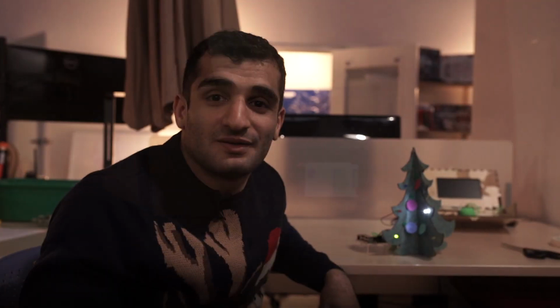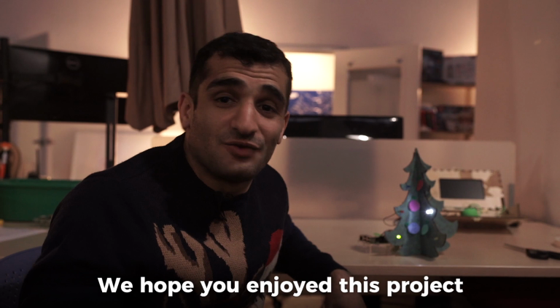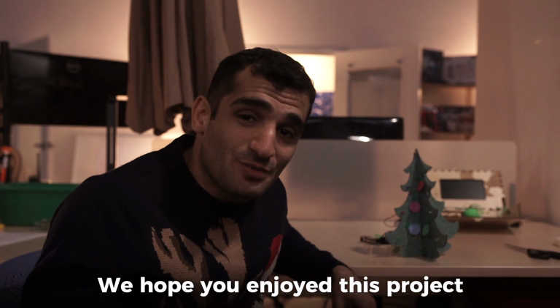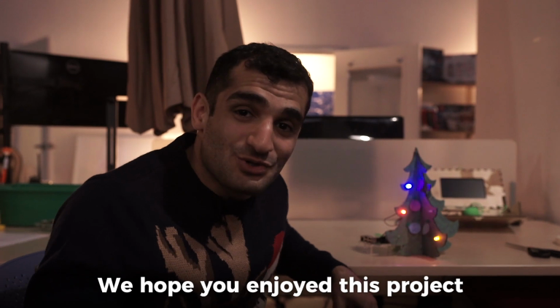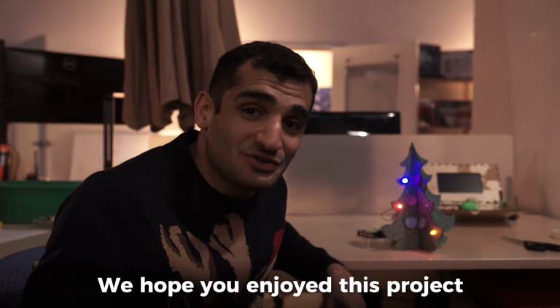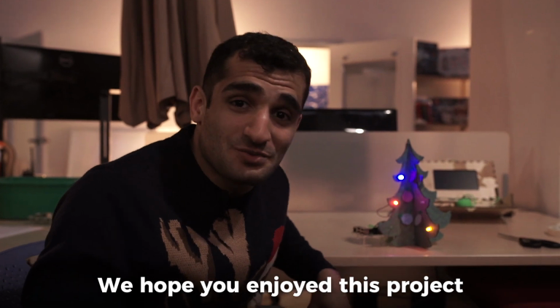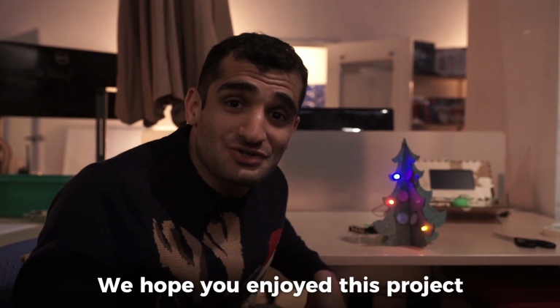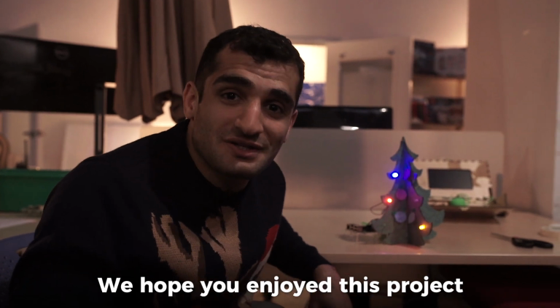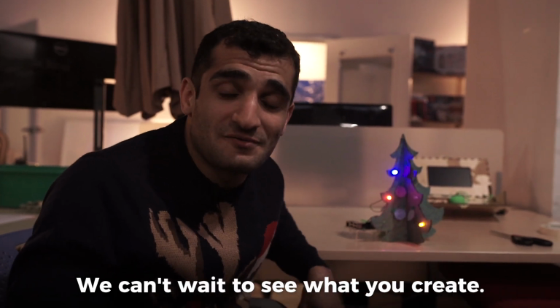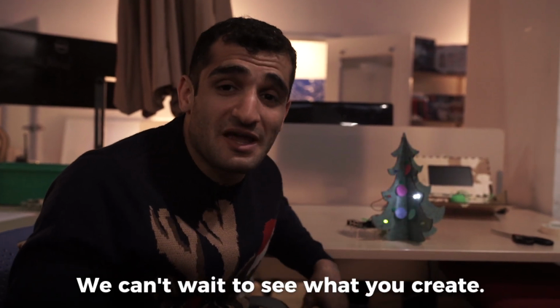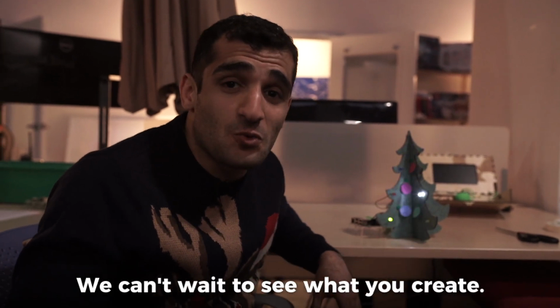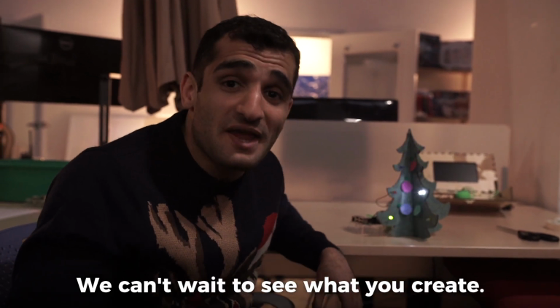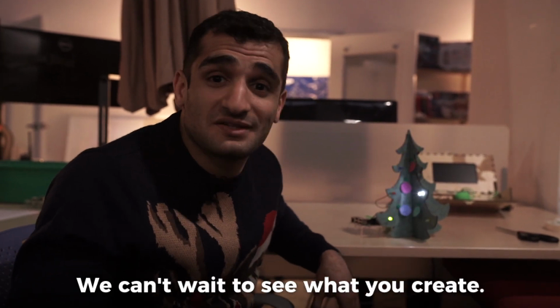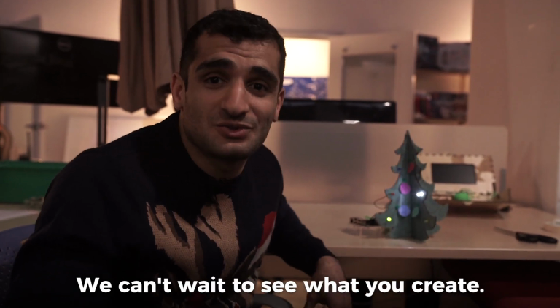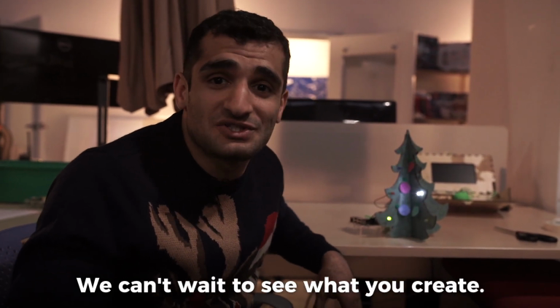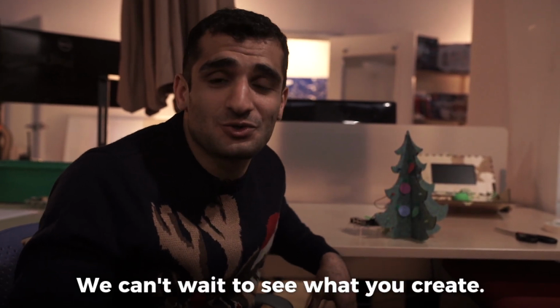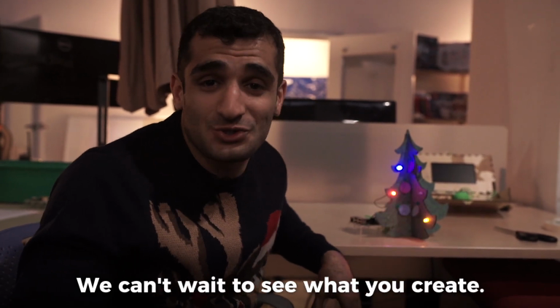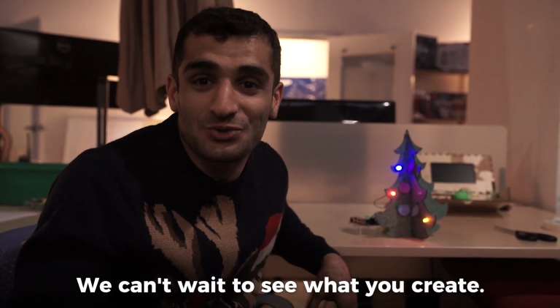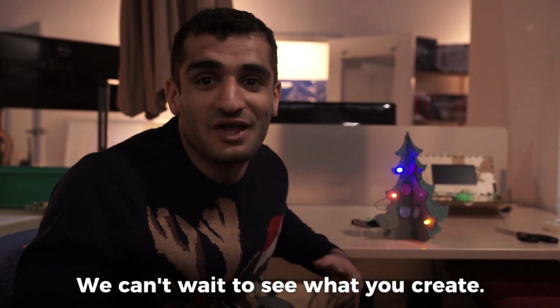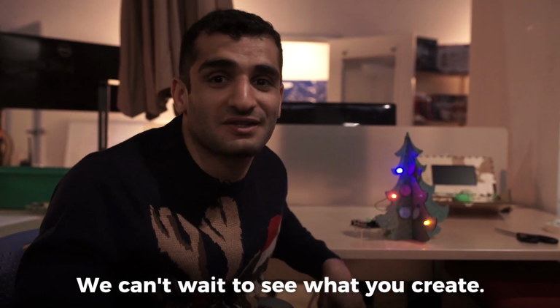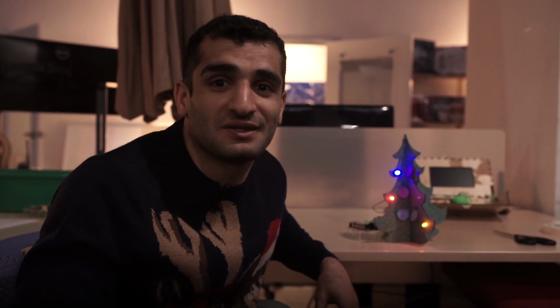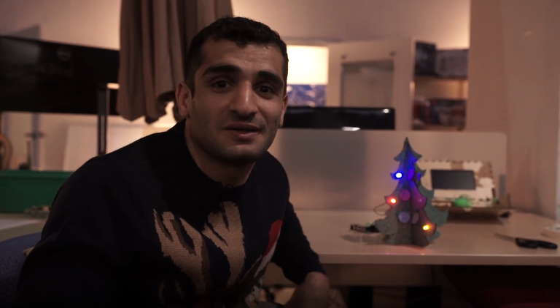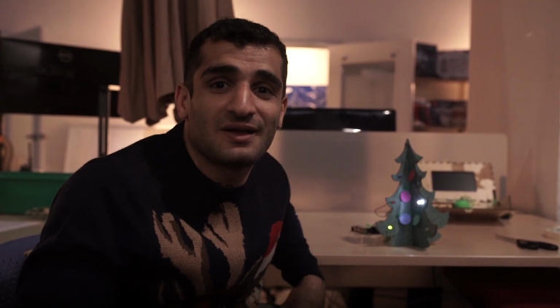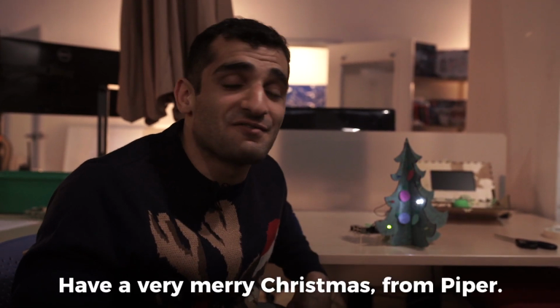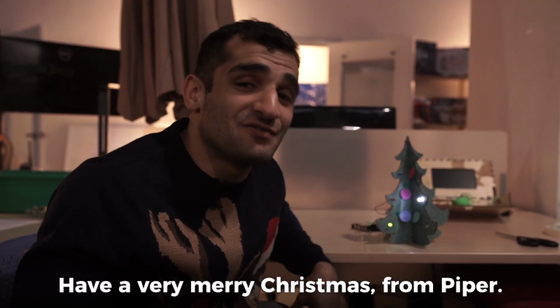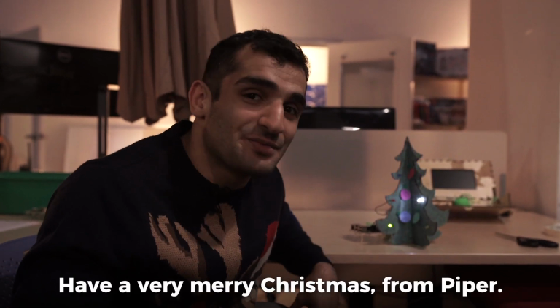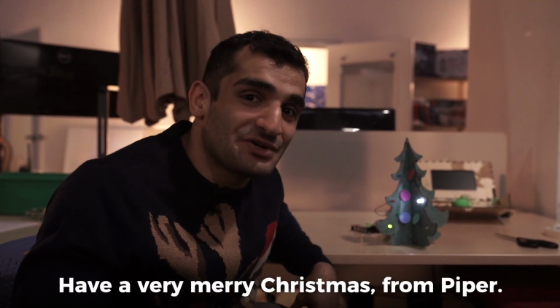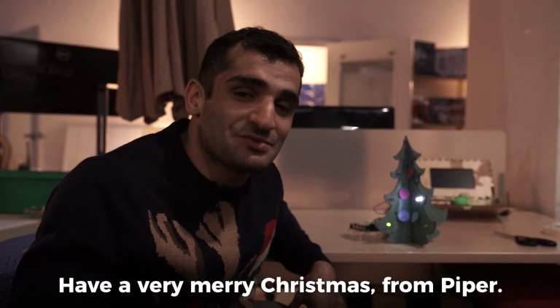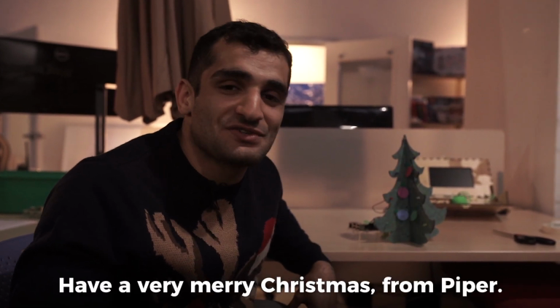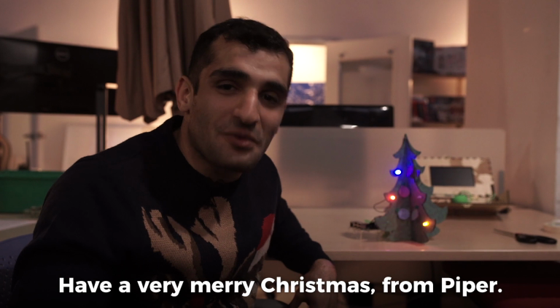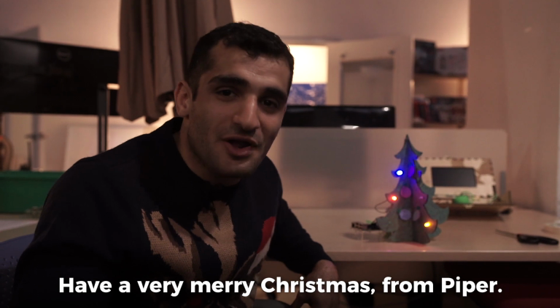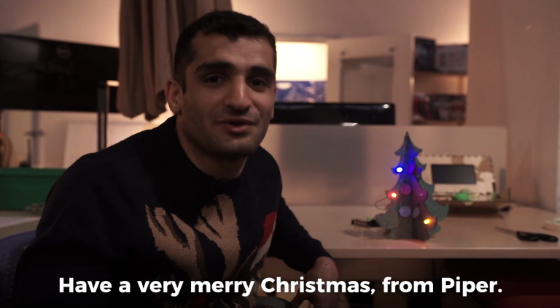We hope you enjoyed this project. We can't wait to see what you create. Have a very Merry Christmas from Piper.